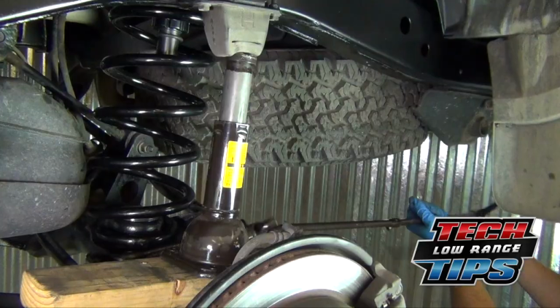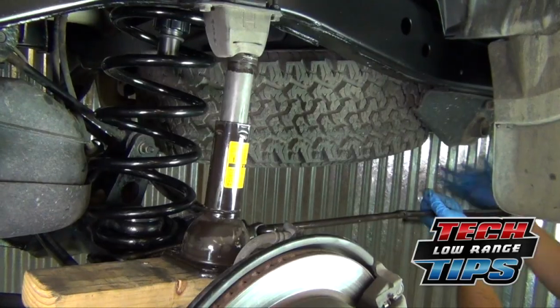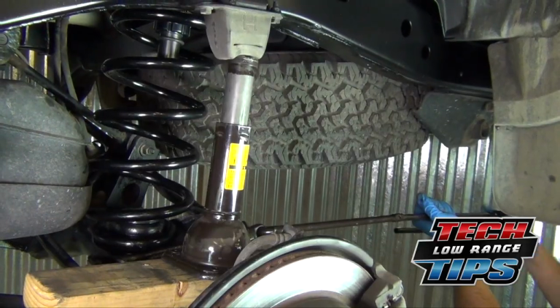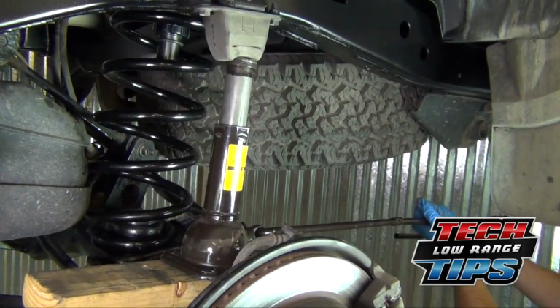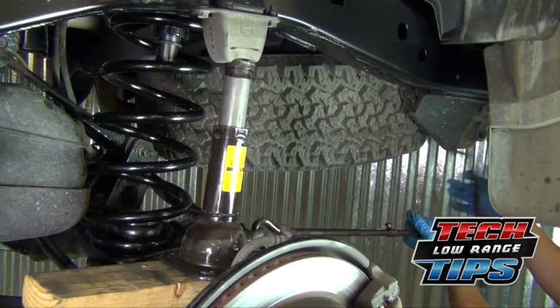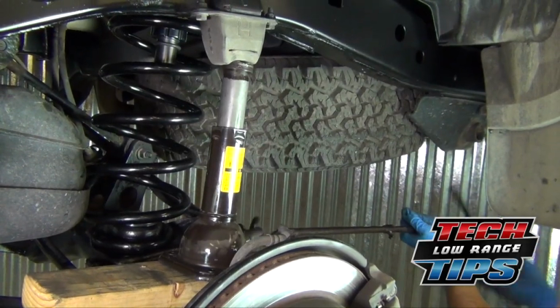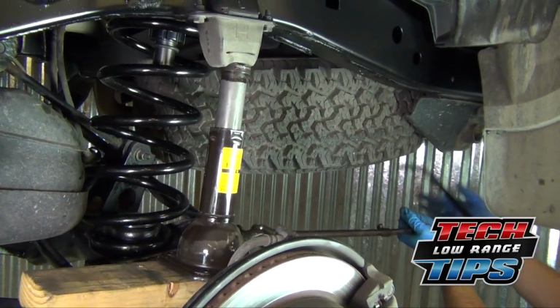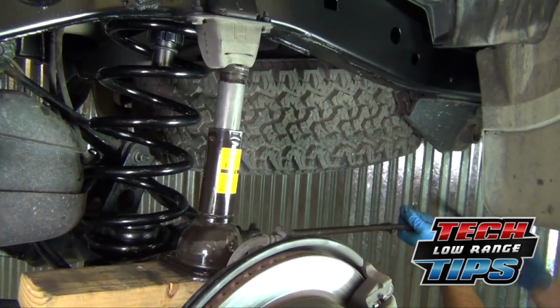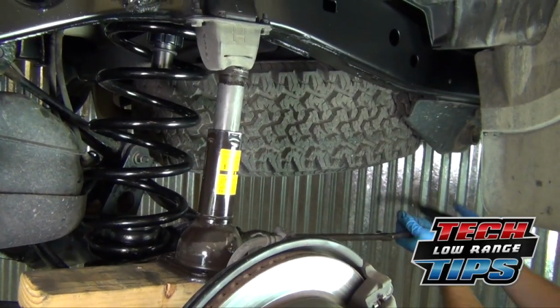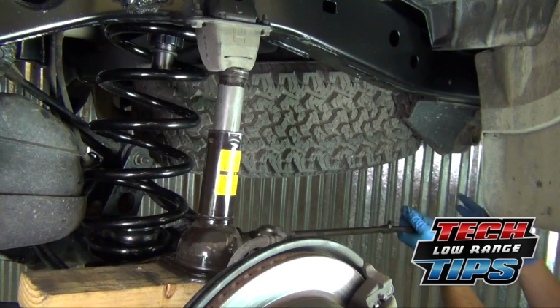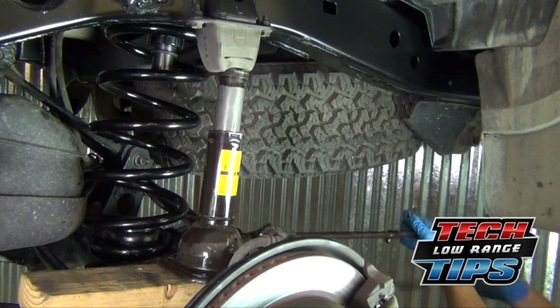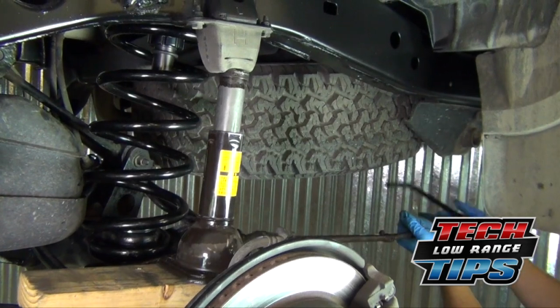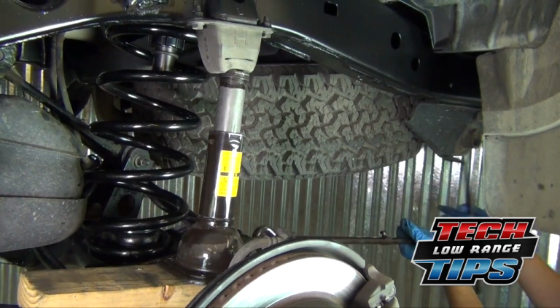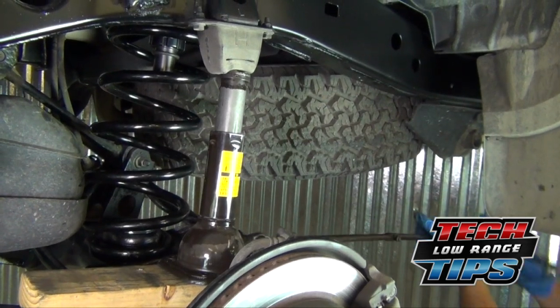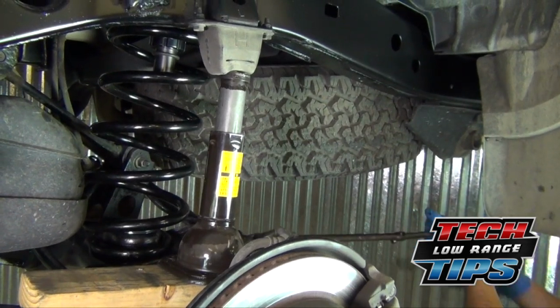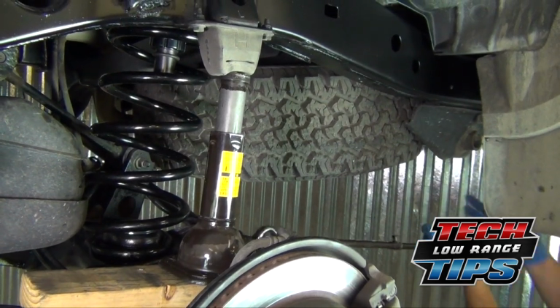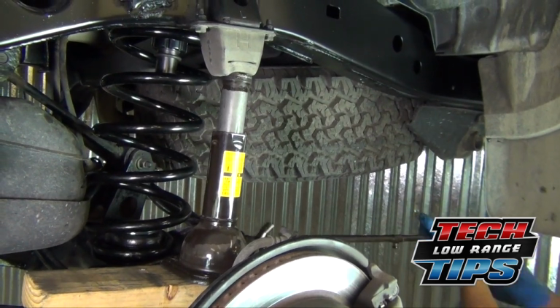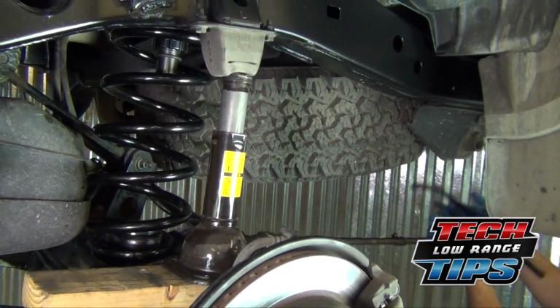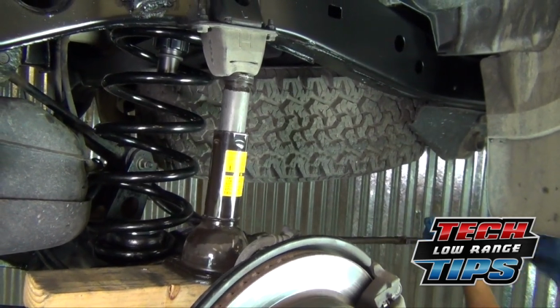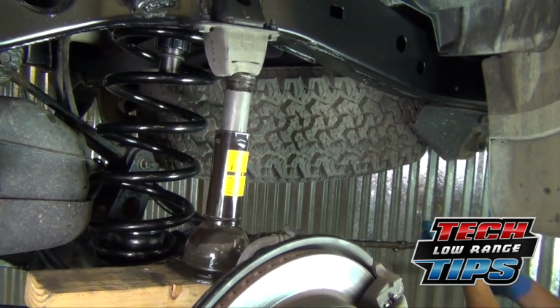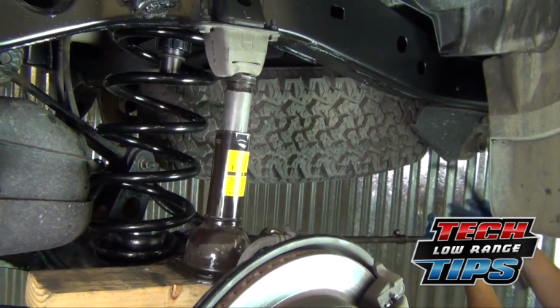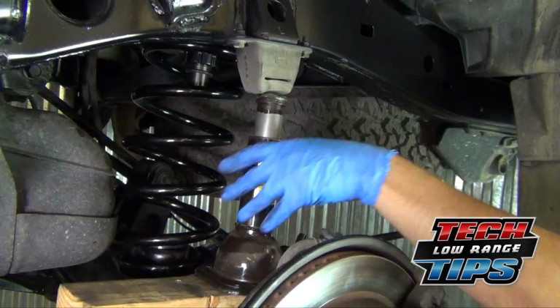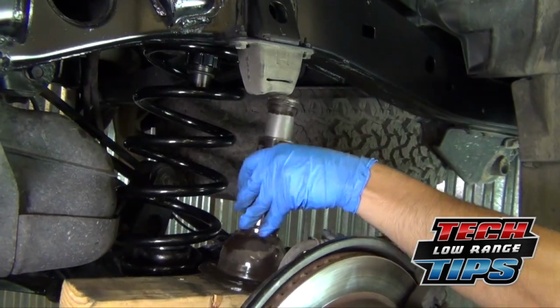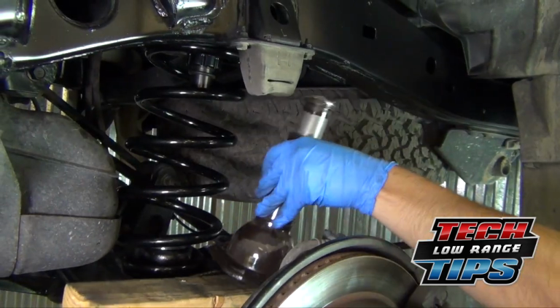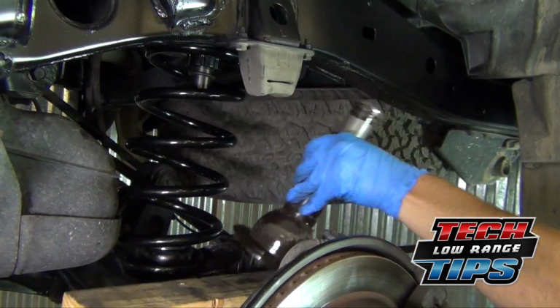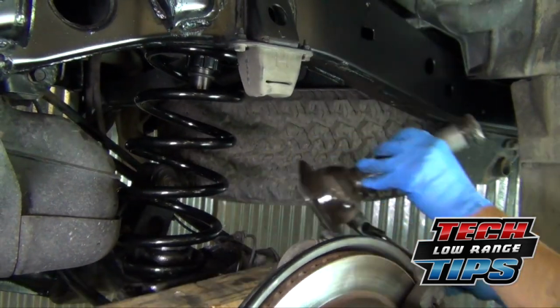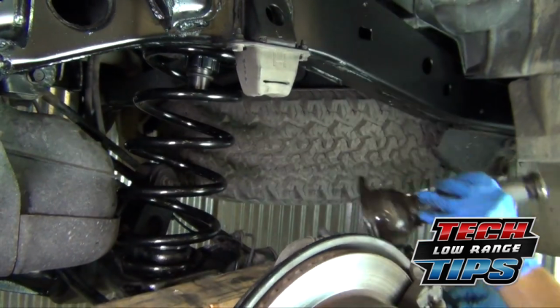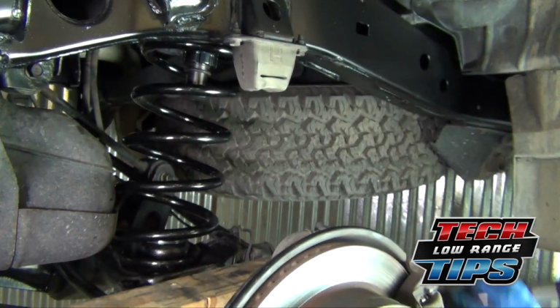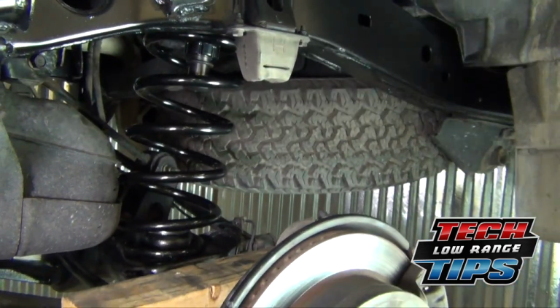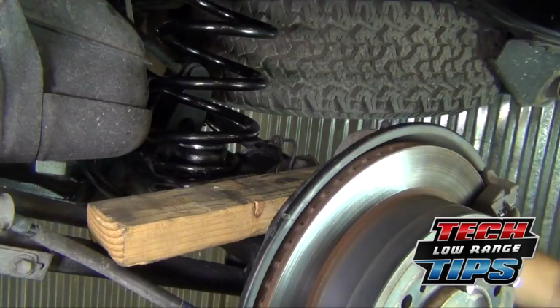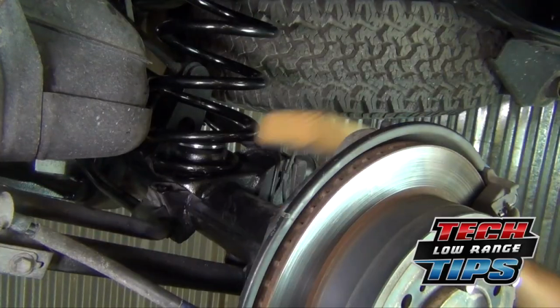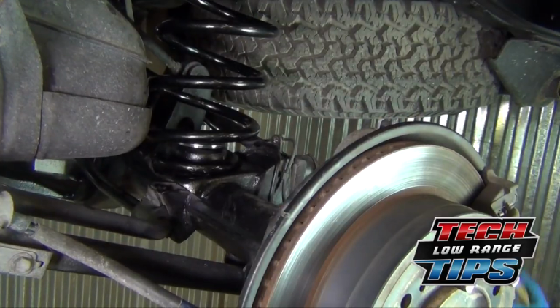Once the coil spring is in place, lower the factory jack. Remove the jack and the 2x4.